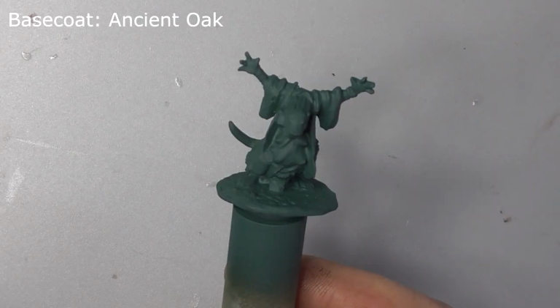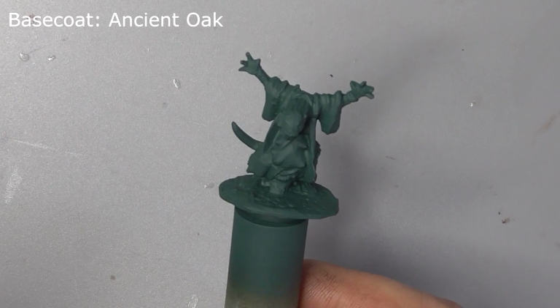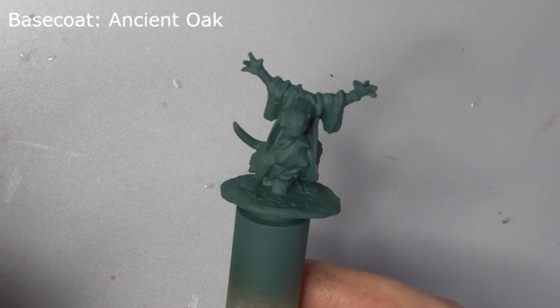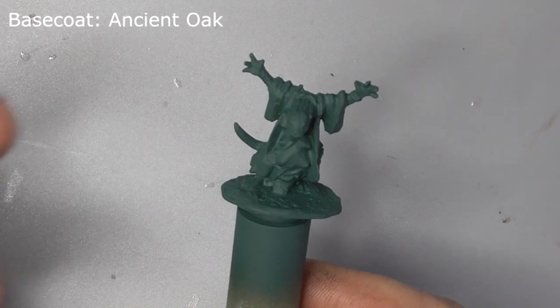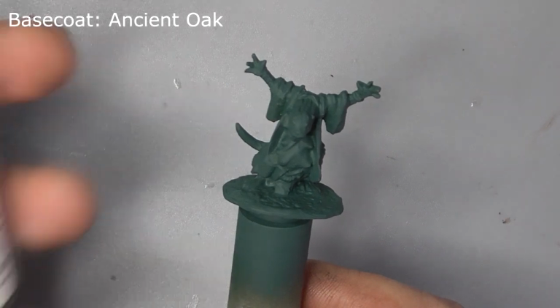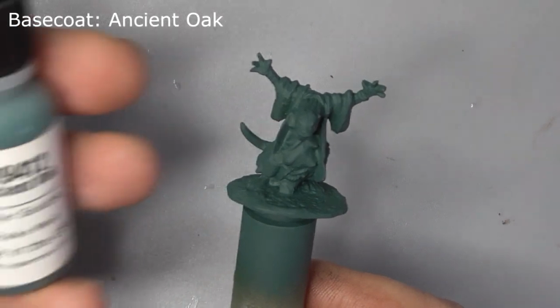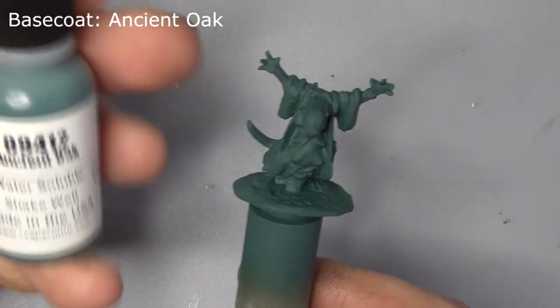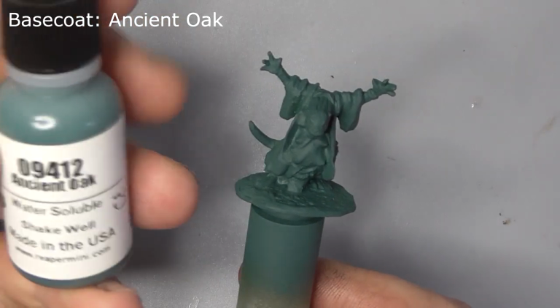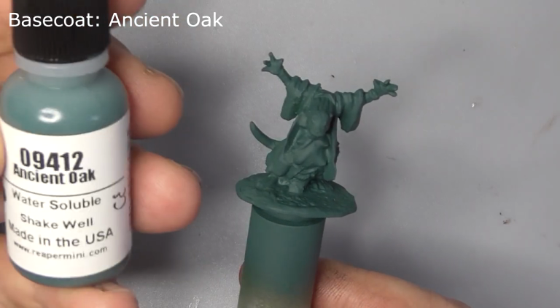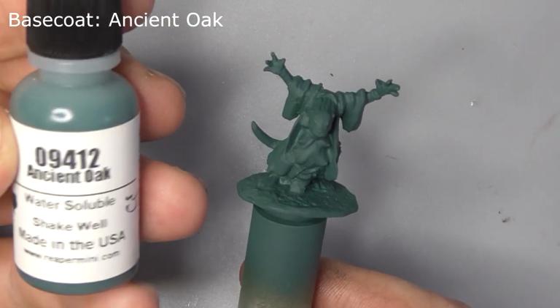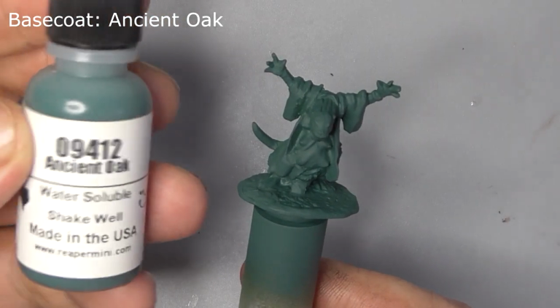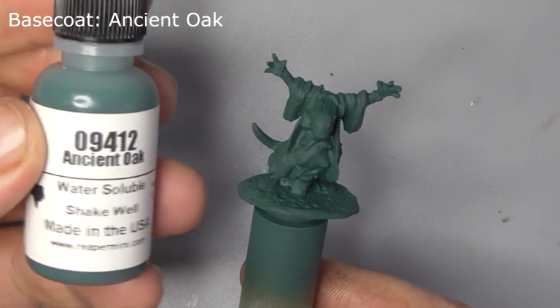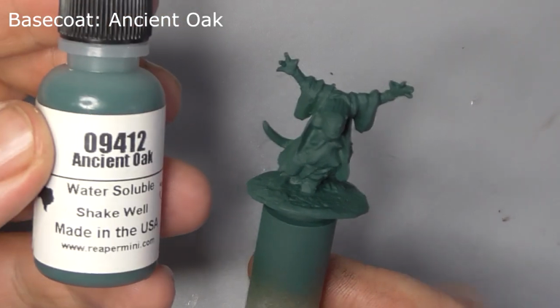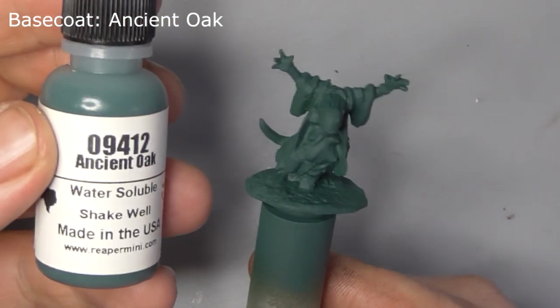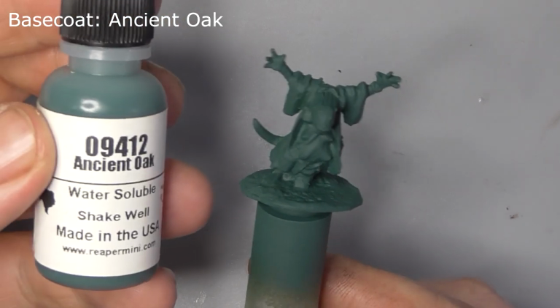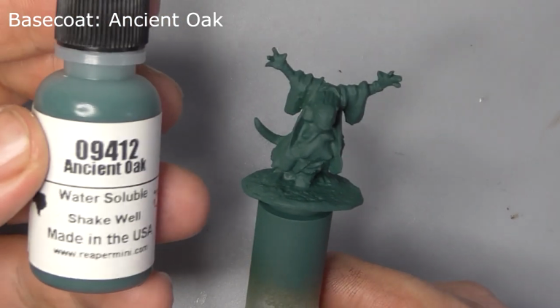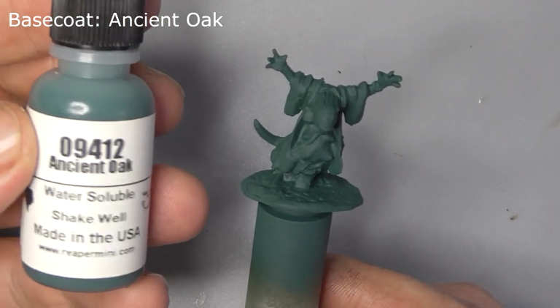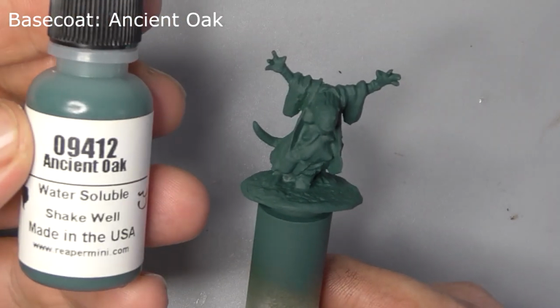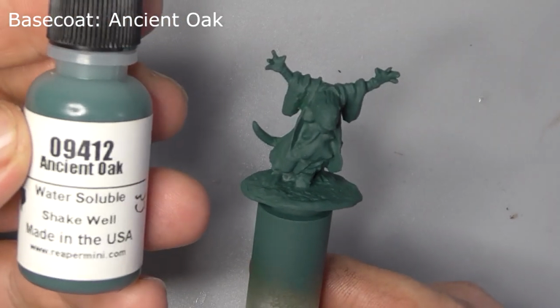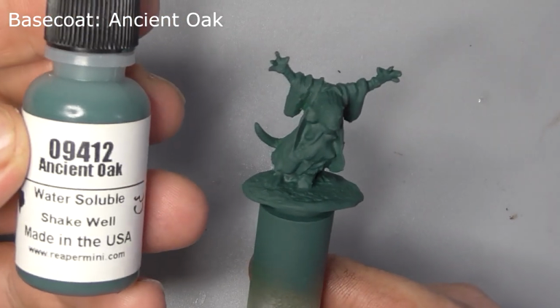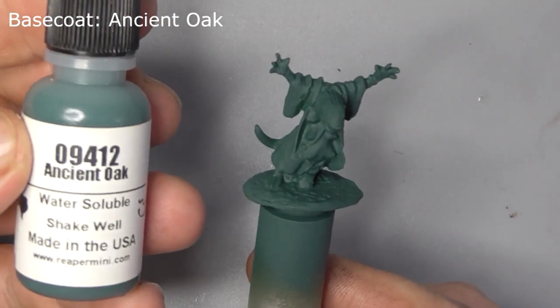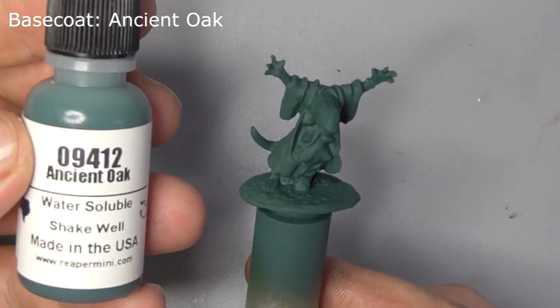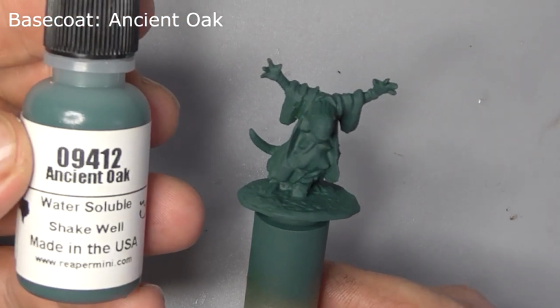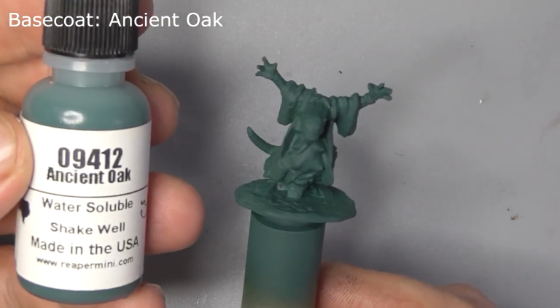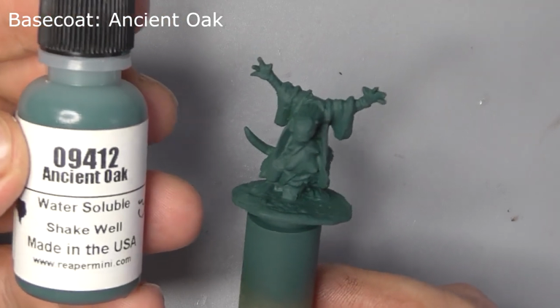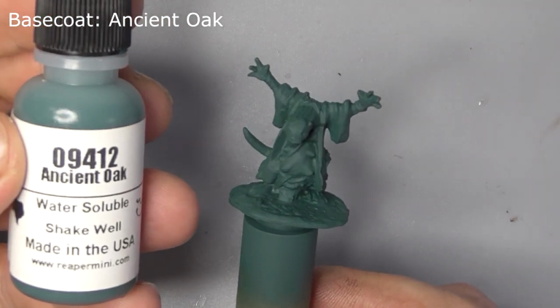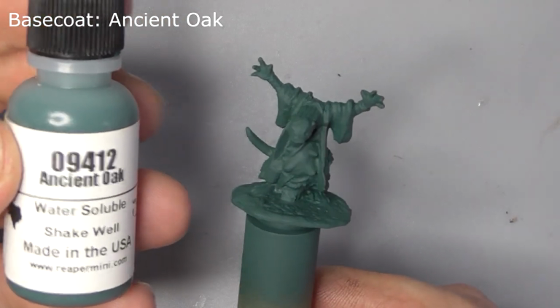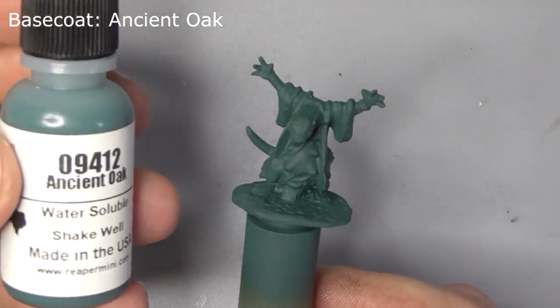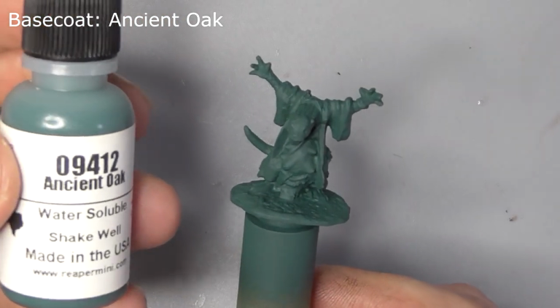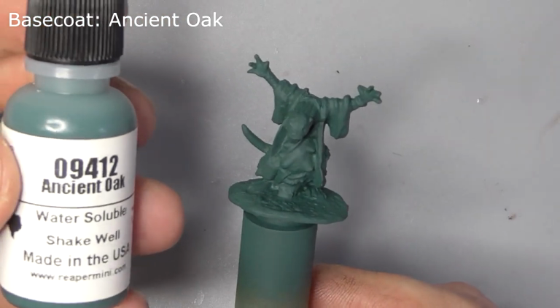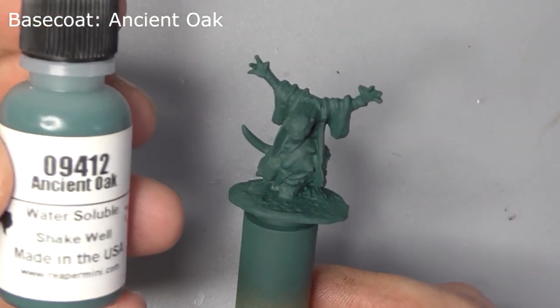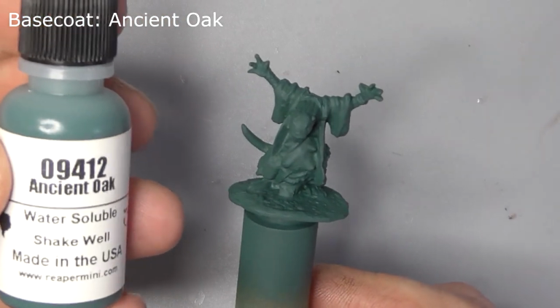I've base-coated the entire model with Ancient Hoki using my airbrush, but you can easily do this by hand if you like.